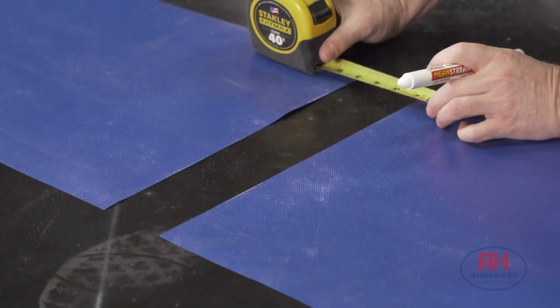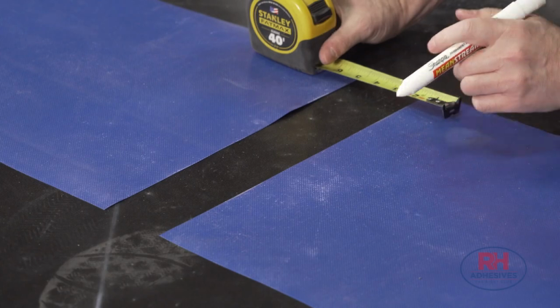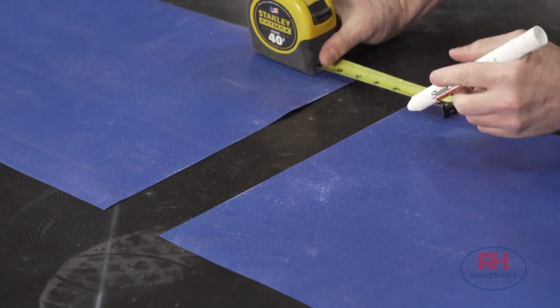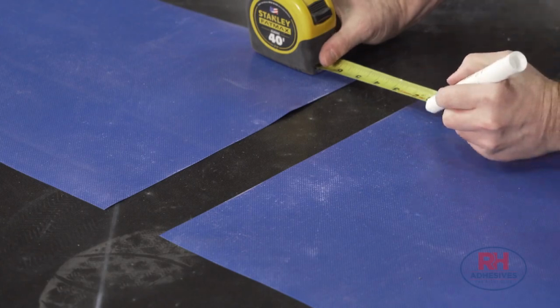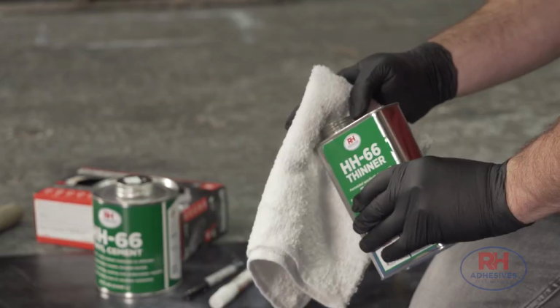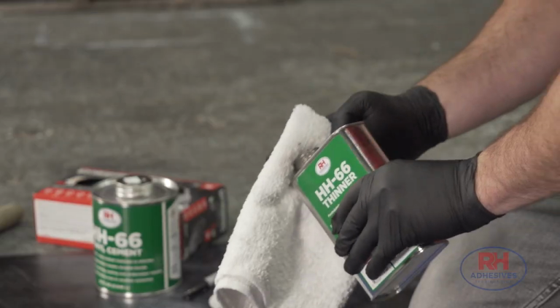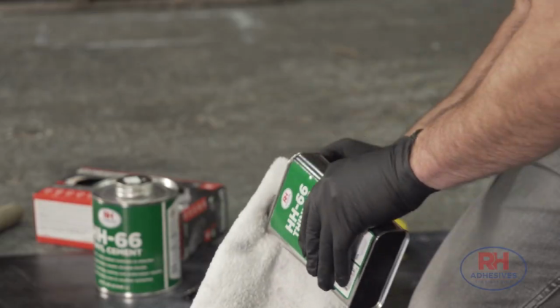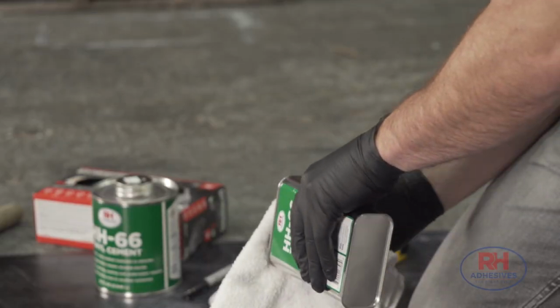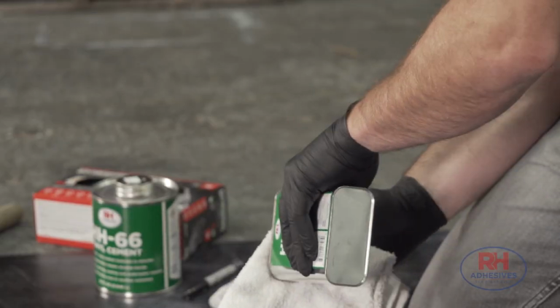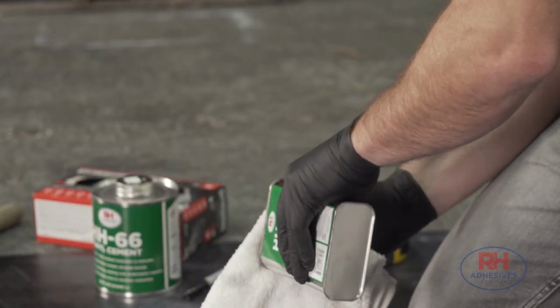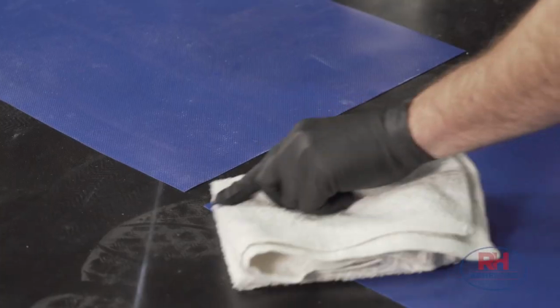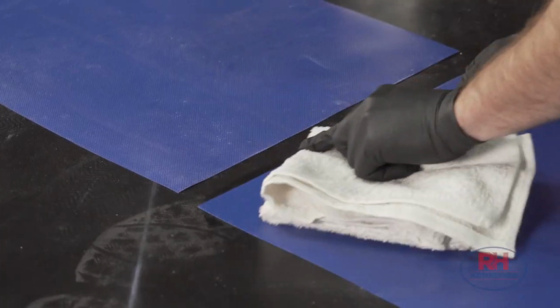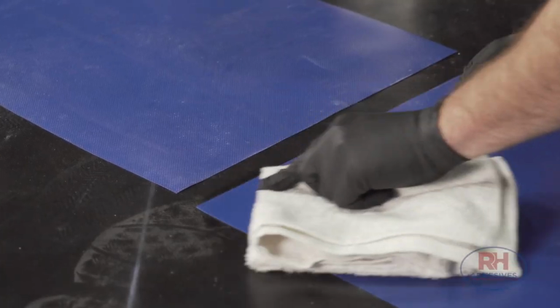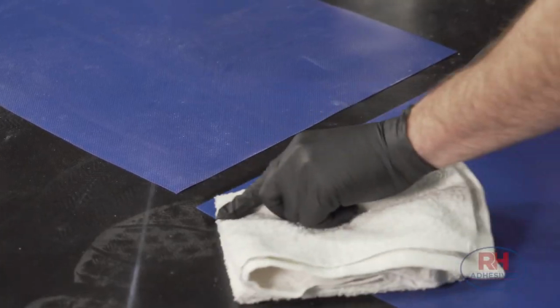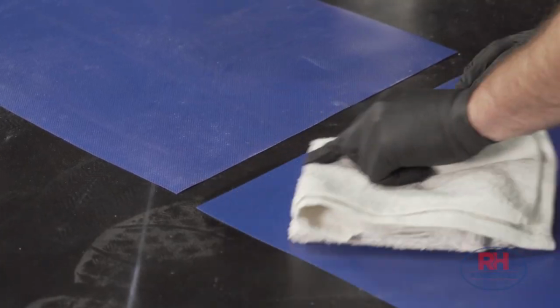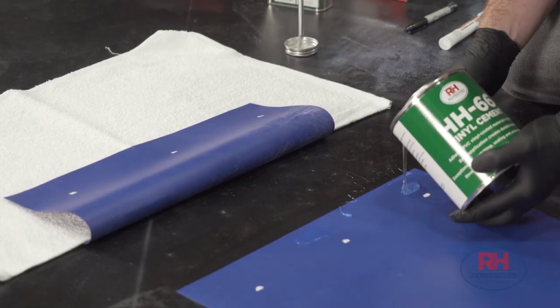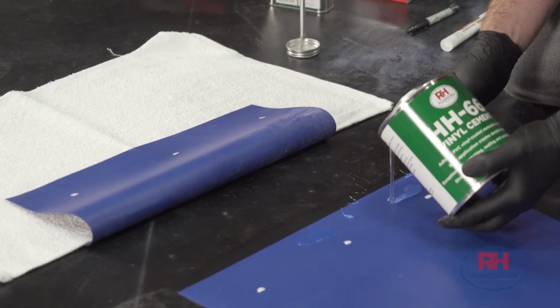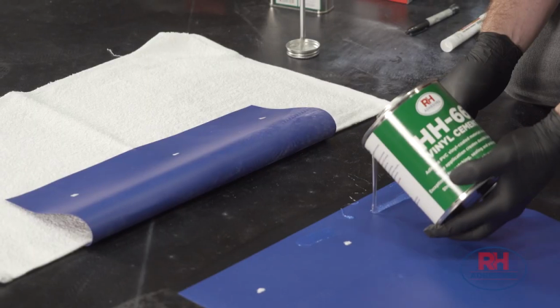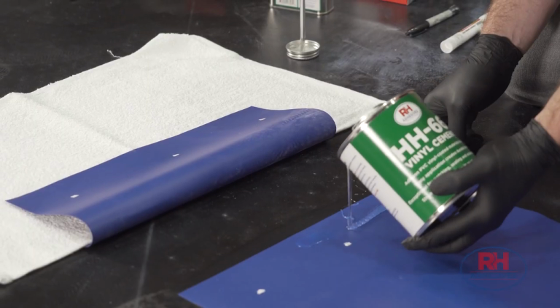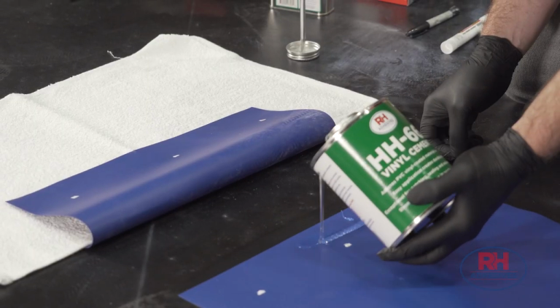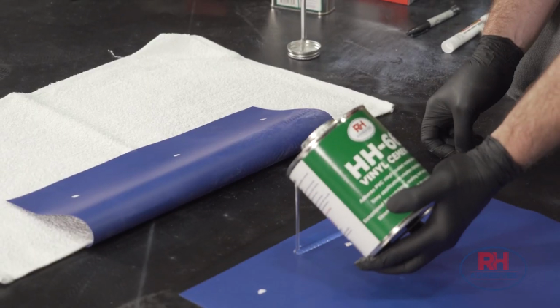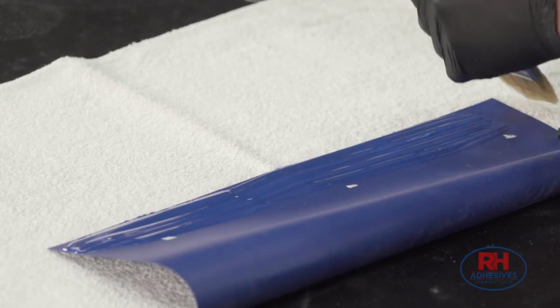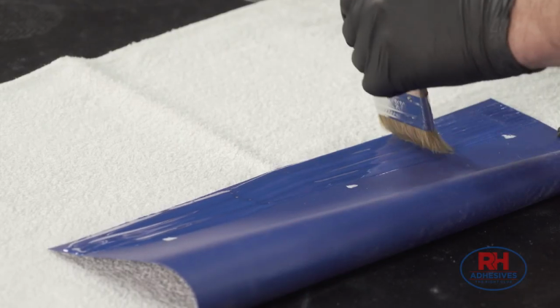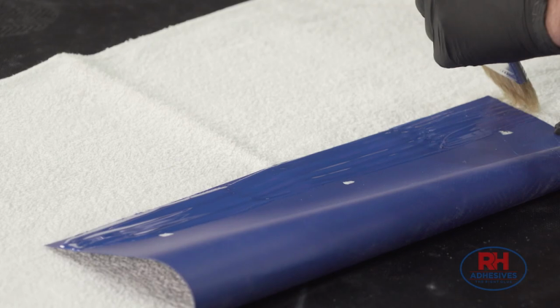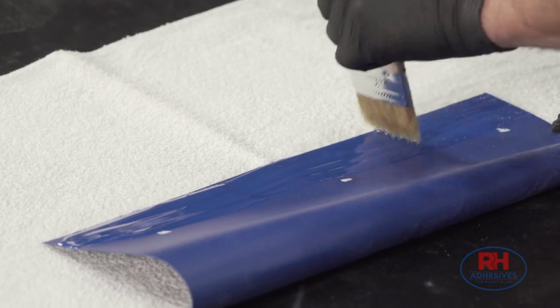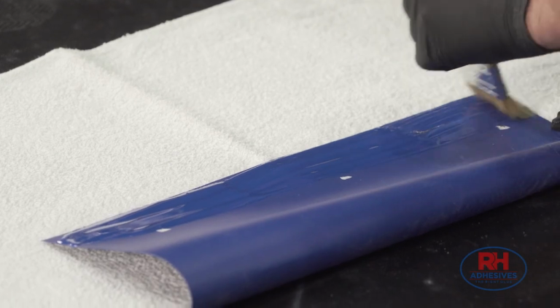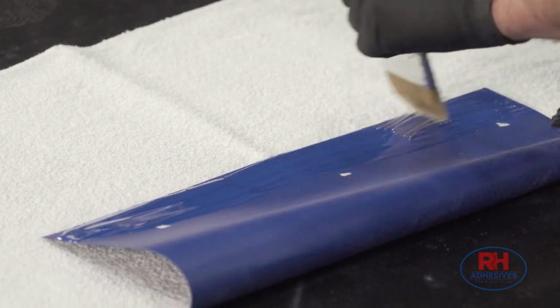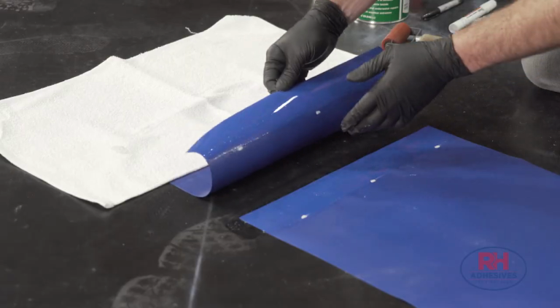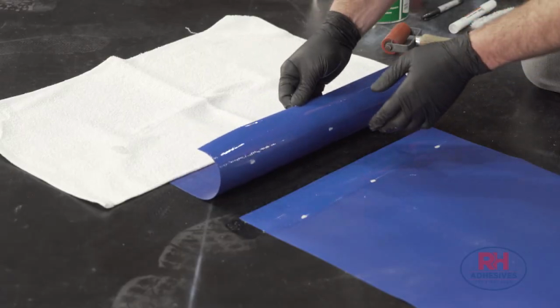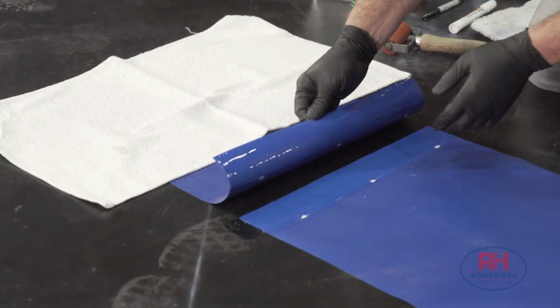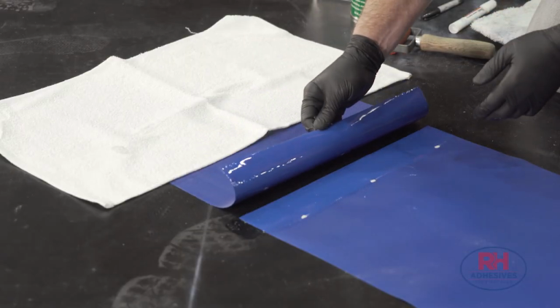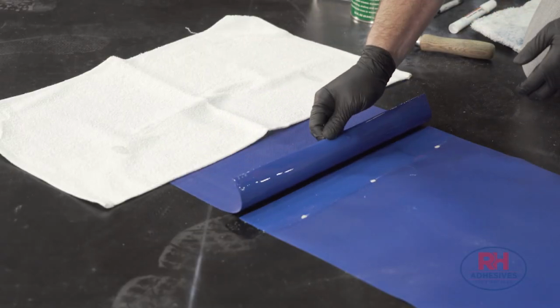In this video, we'll show you how to combine two tarp pieces to create a custom vinyl tarp using the industry's number one adhesive.